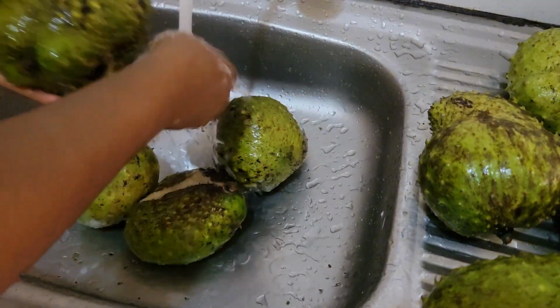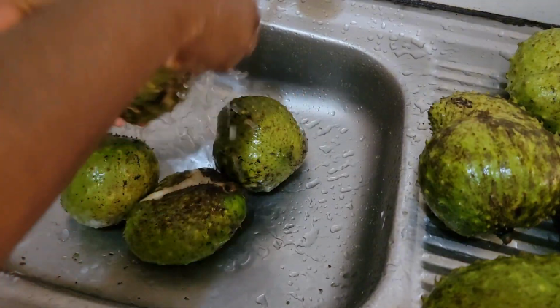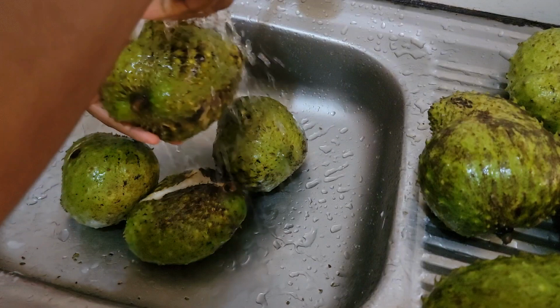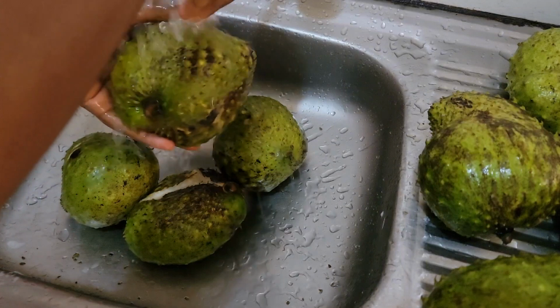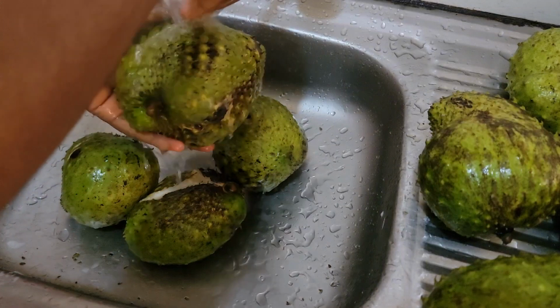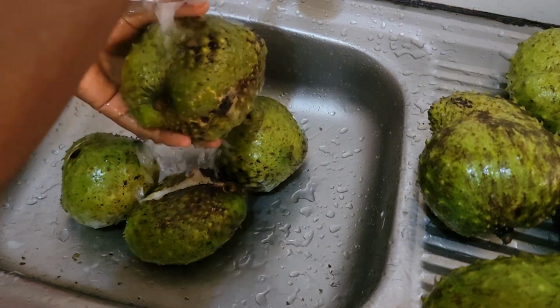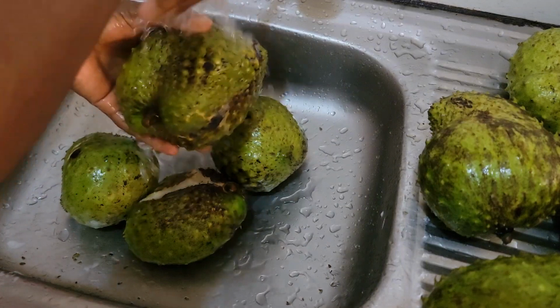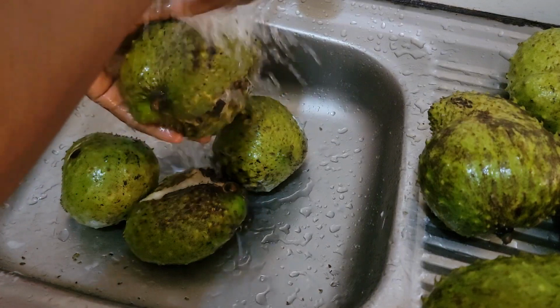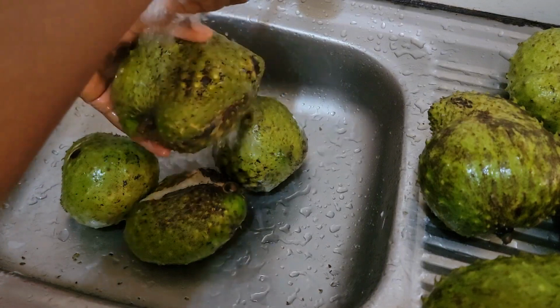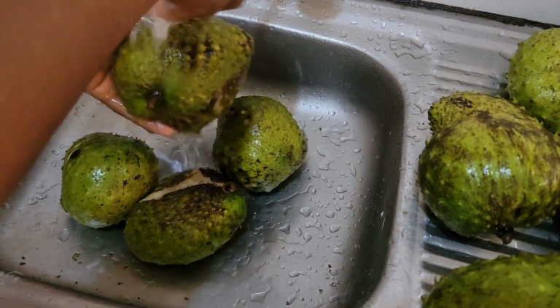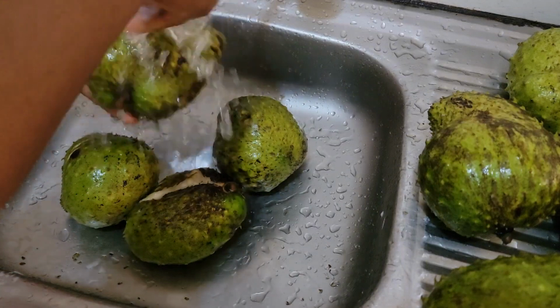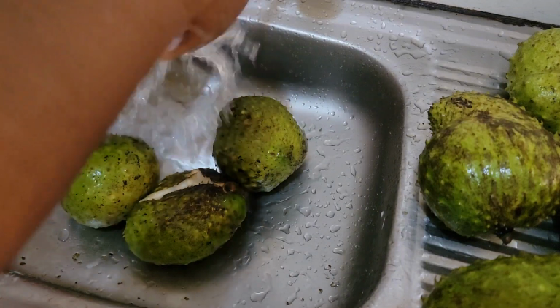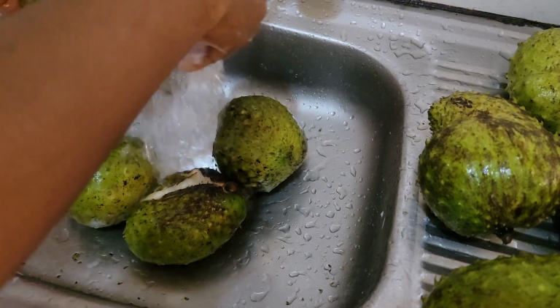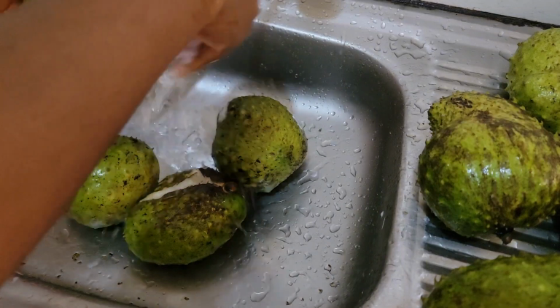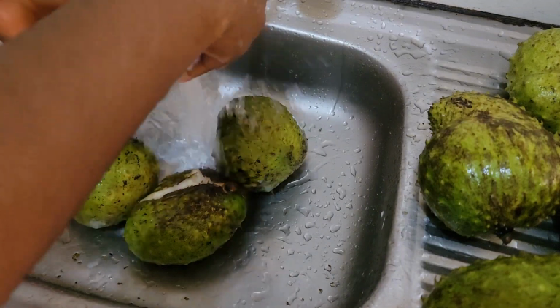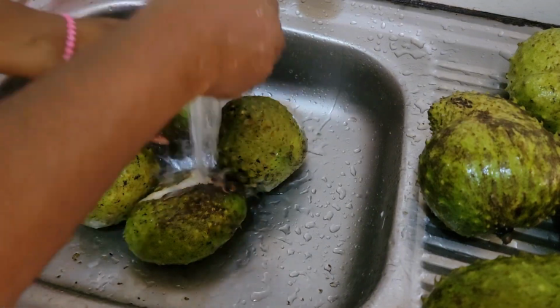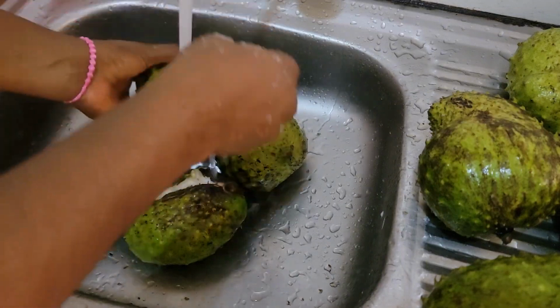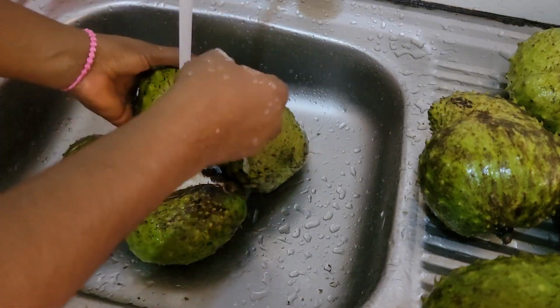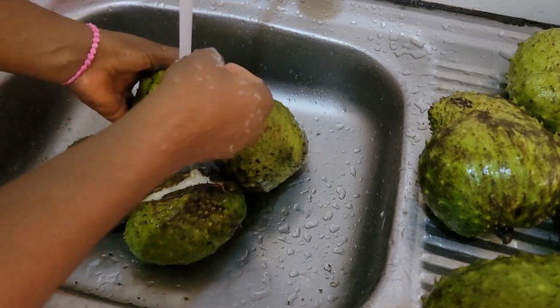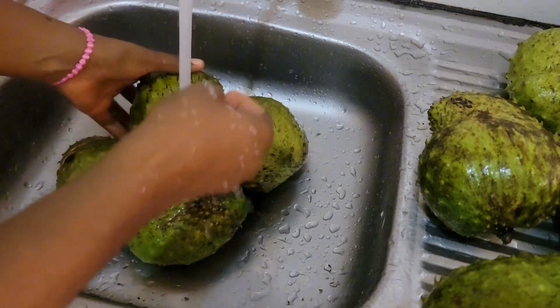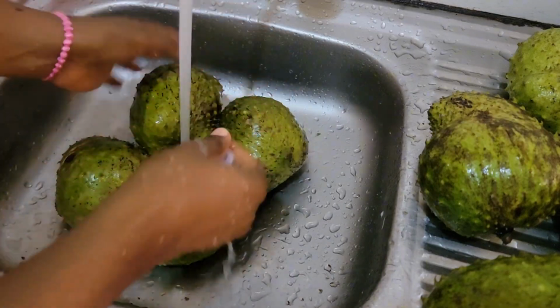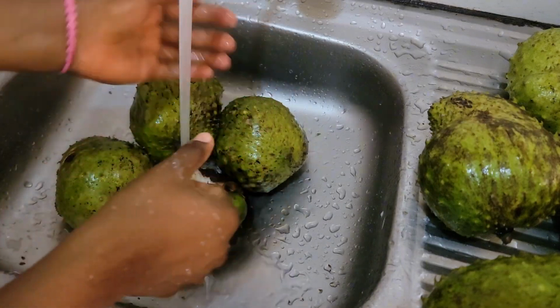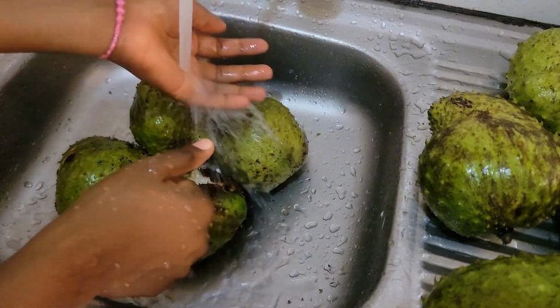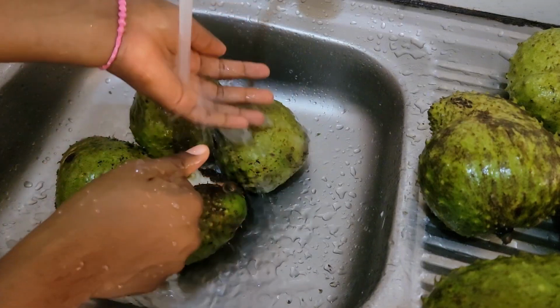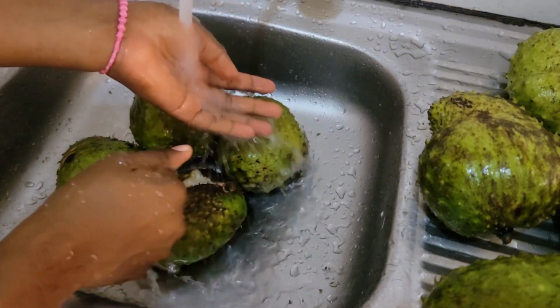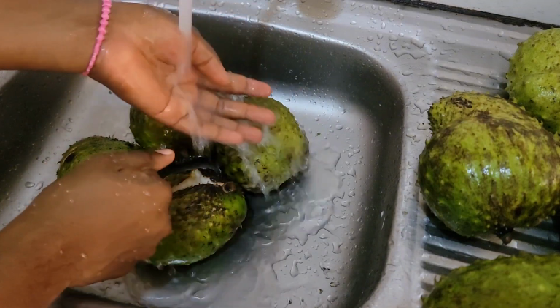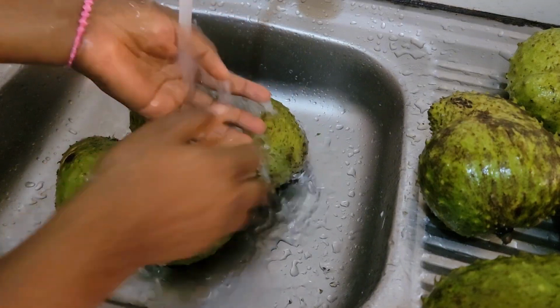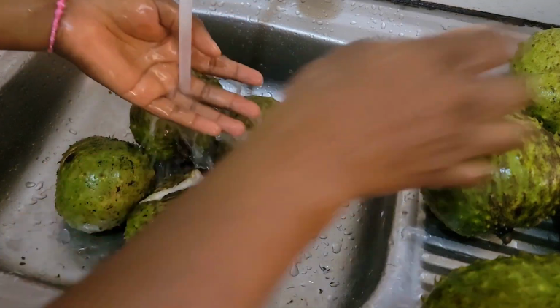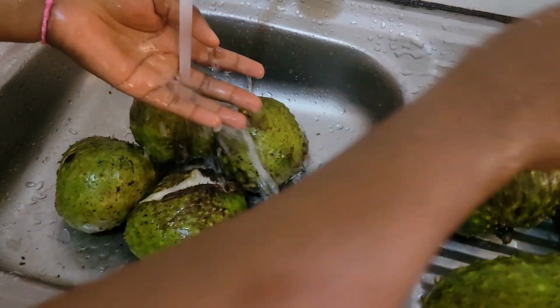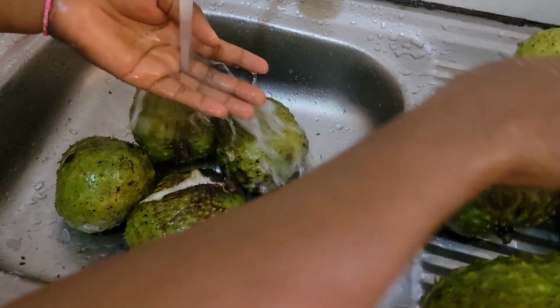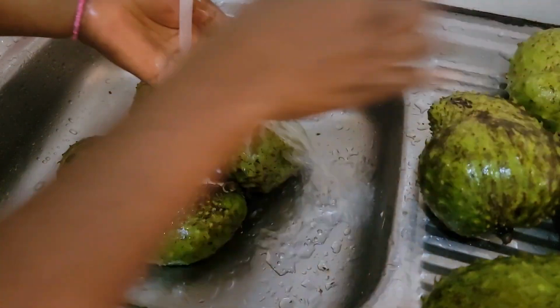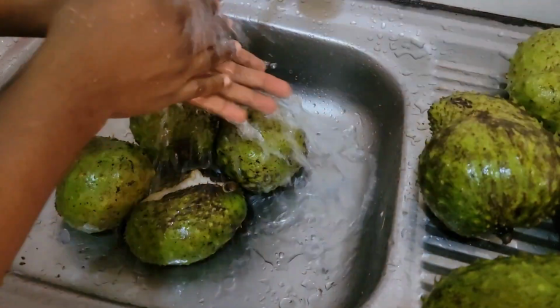They call it soursop, but it's actually not sour to me. It's very sweet, especially when it's ripe.